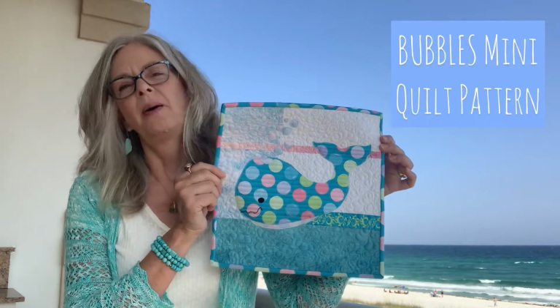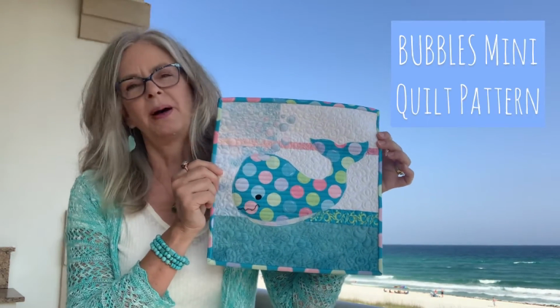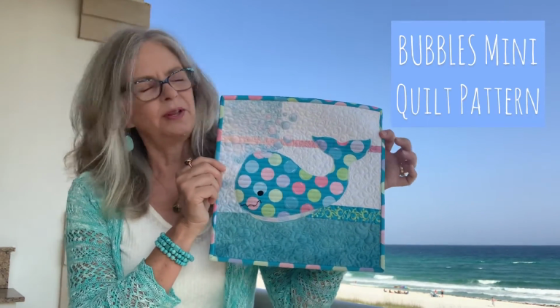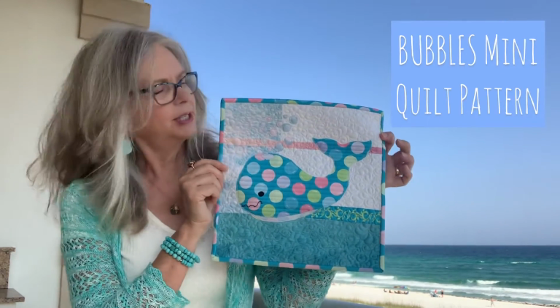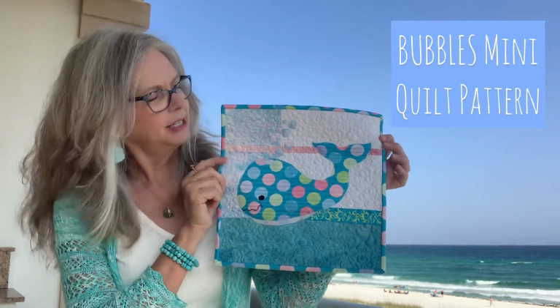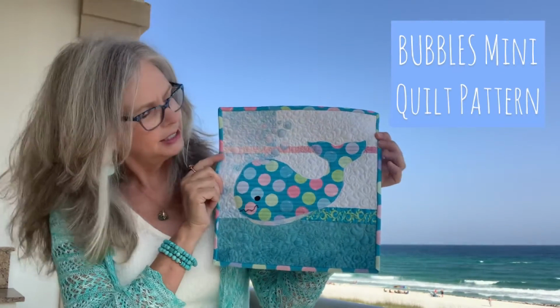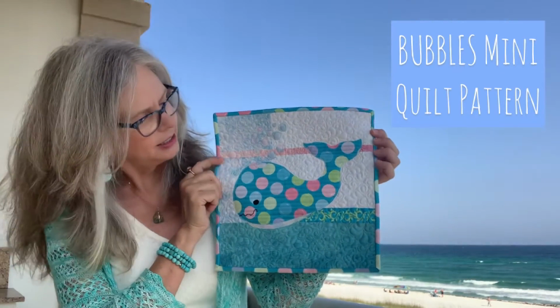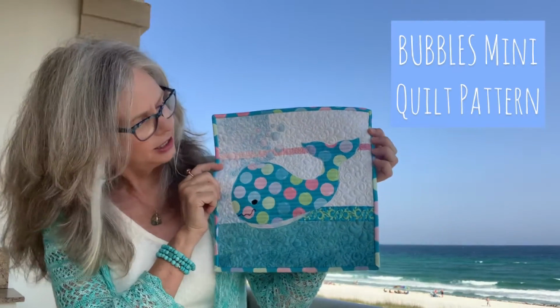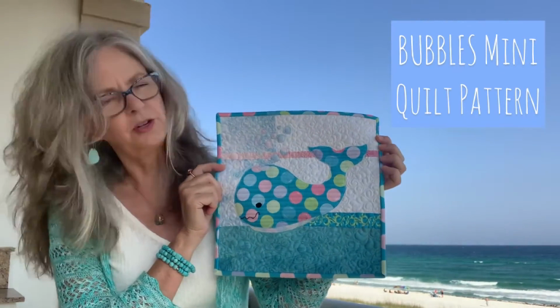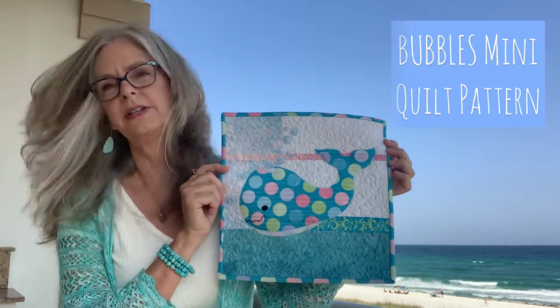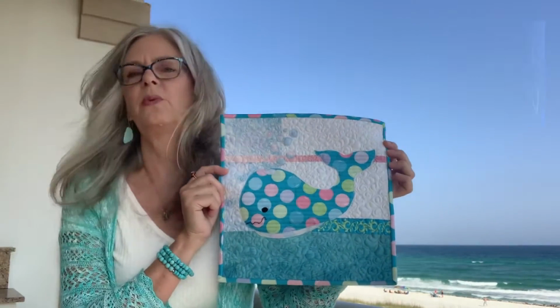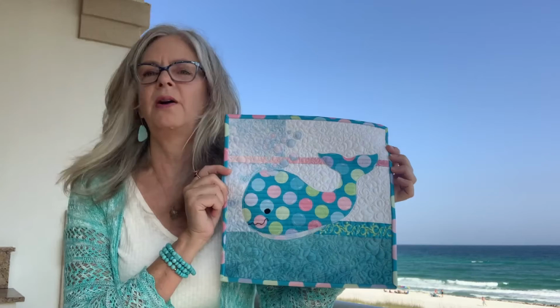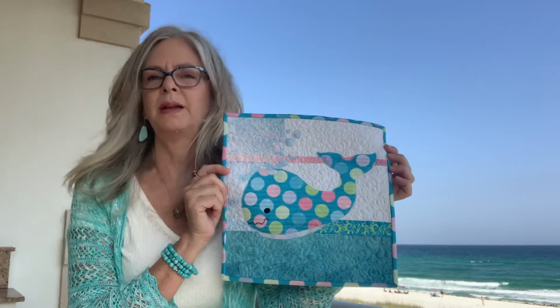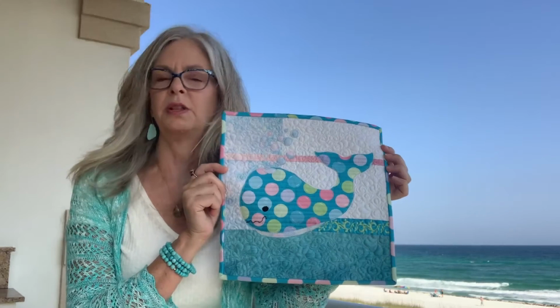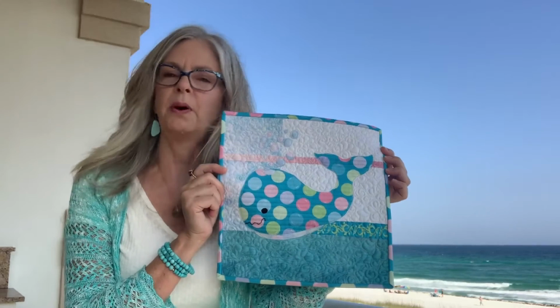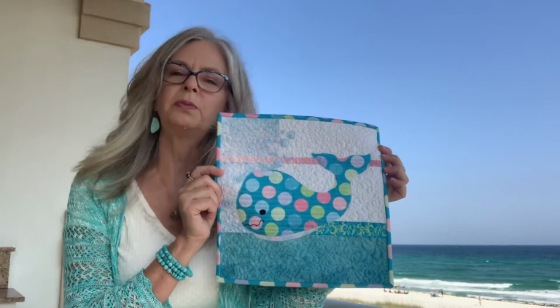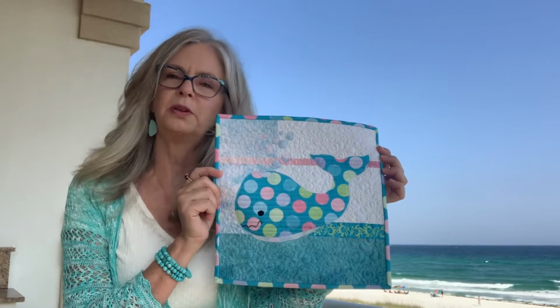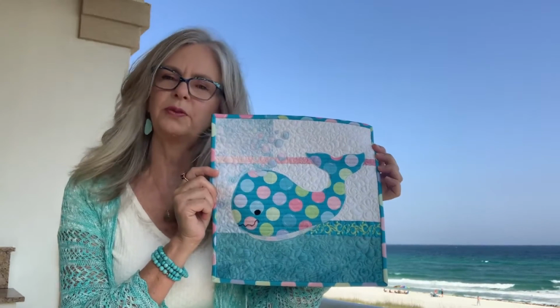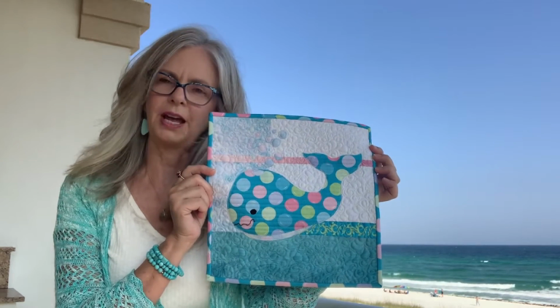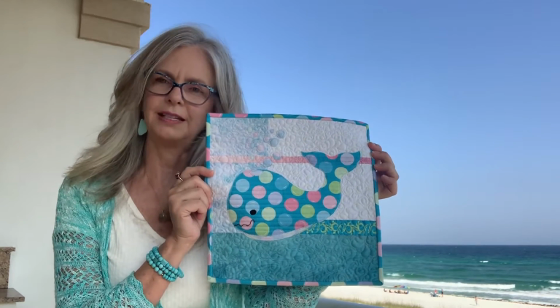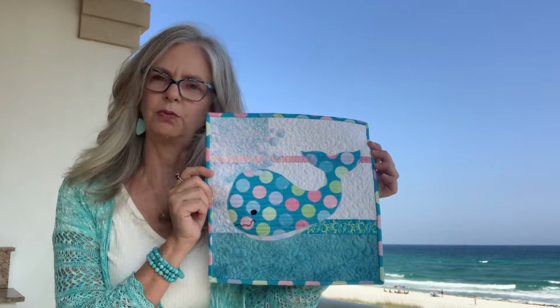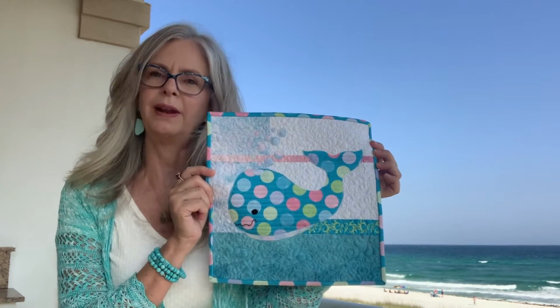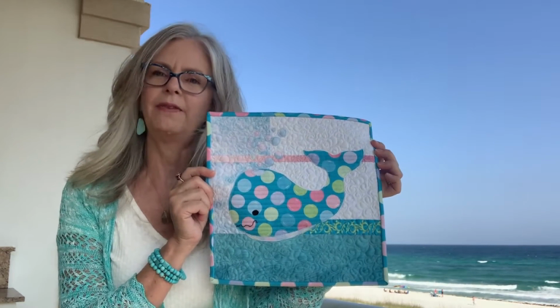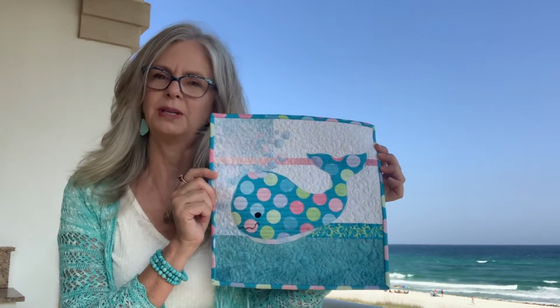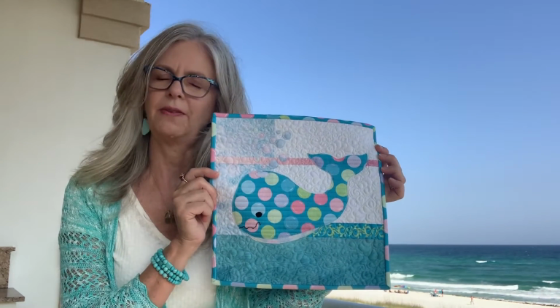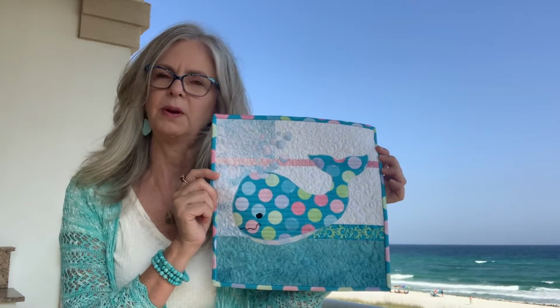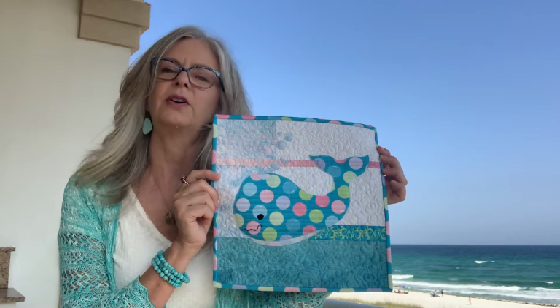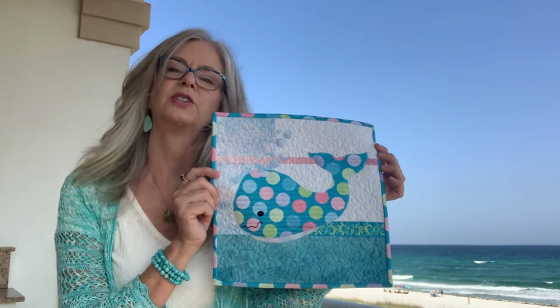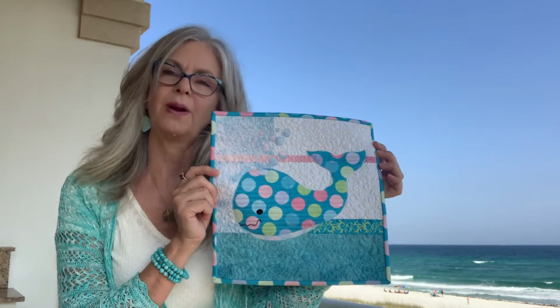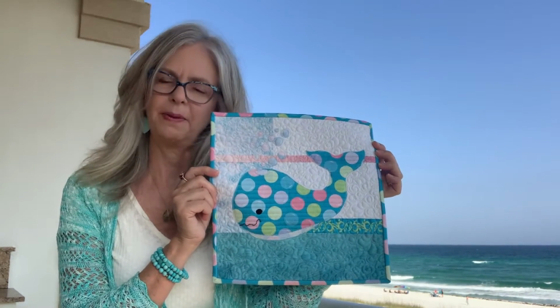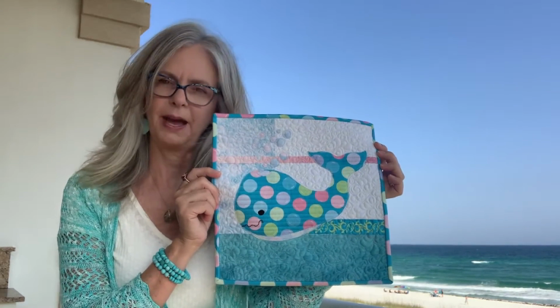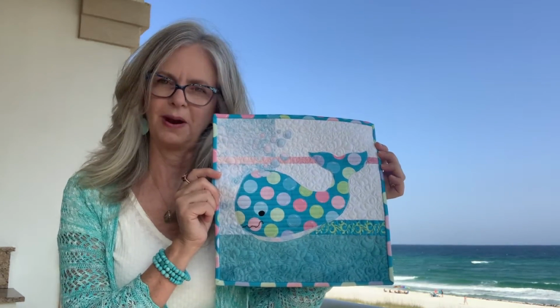Bubbles is the cute little whale made with both beautiful sides of one focus fabric on a scrappy background.